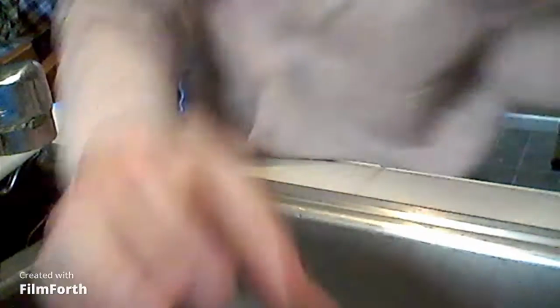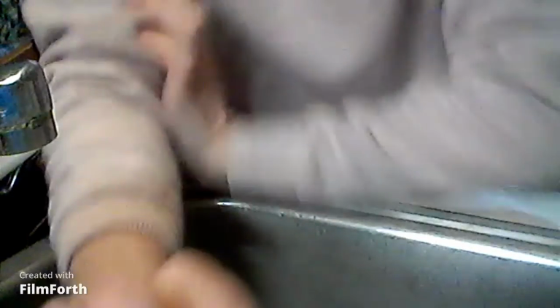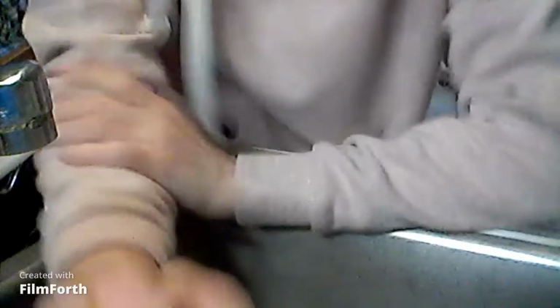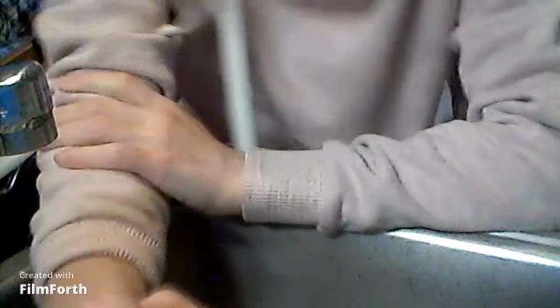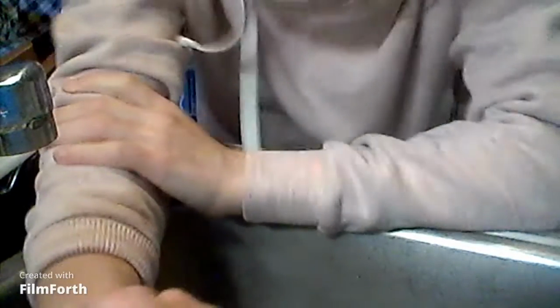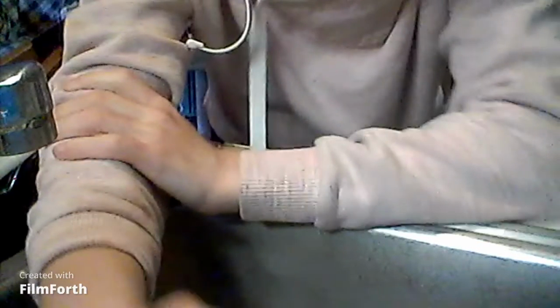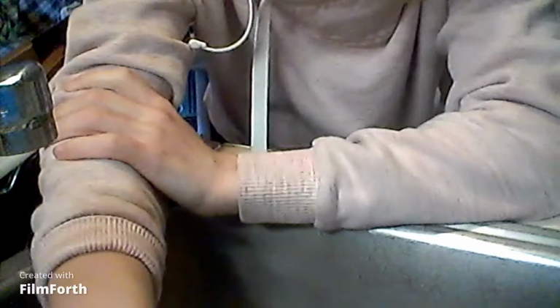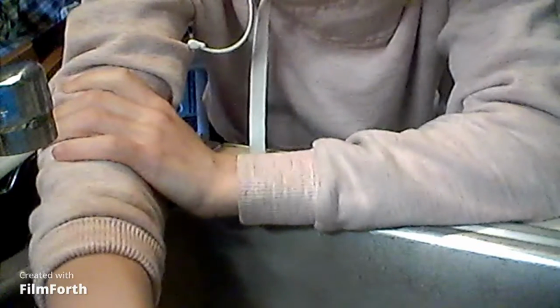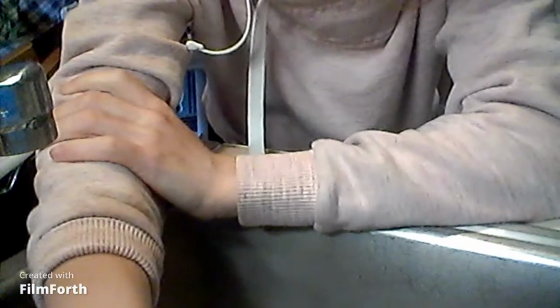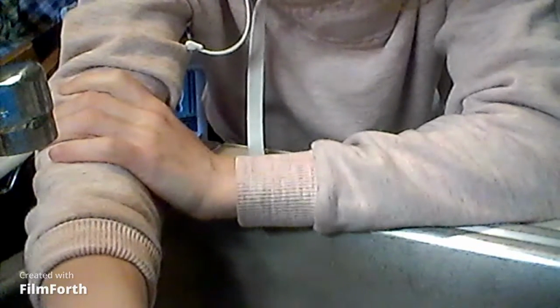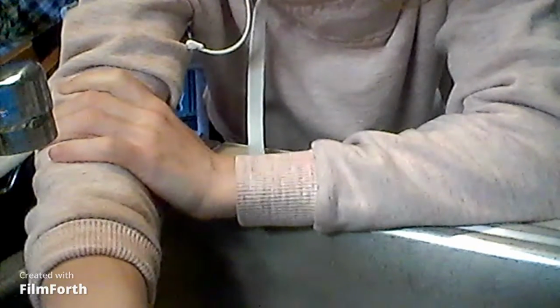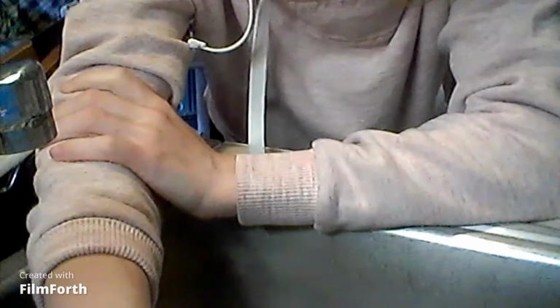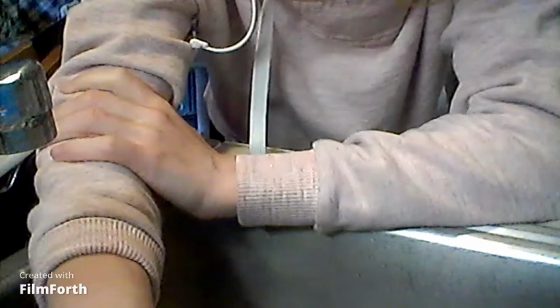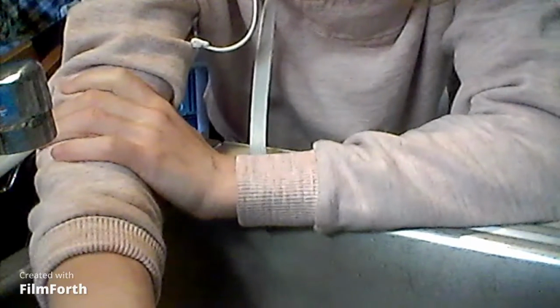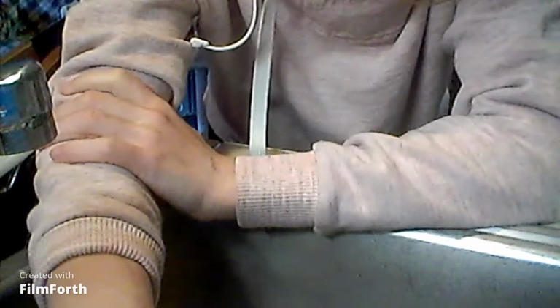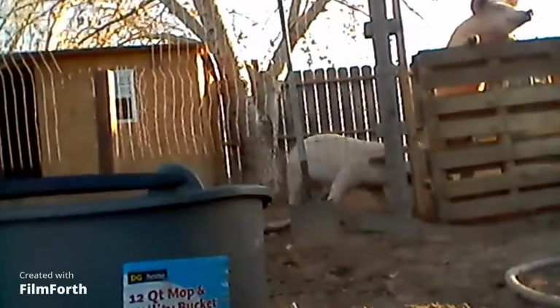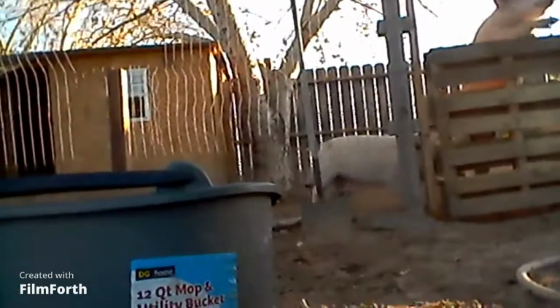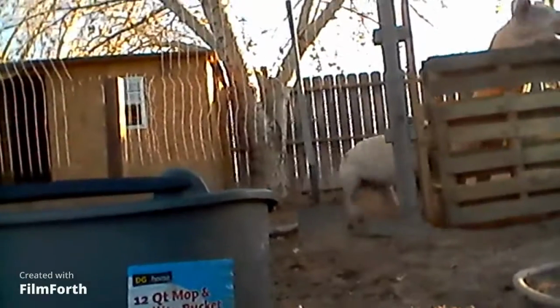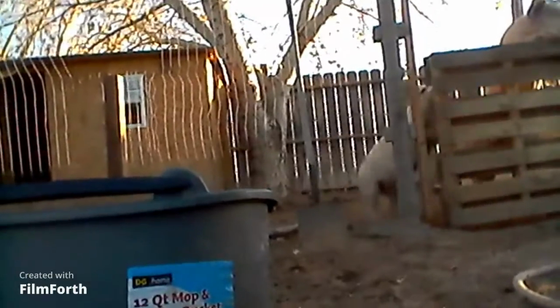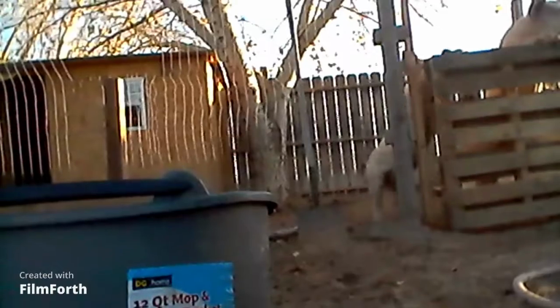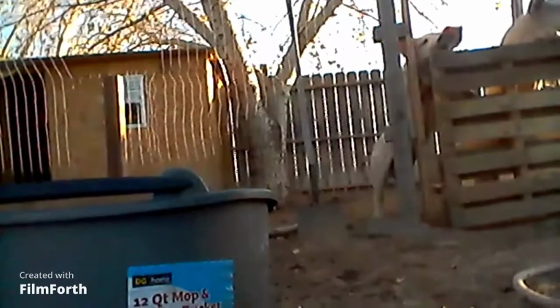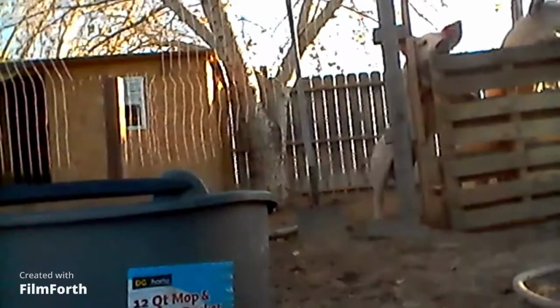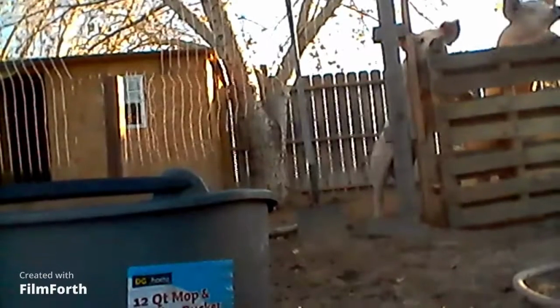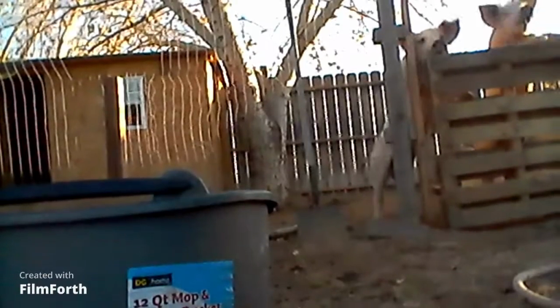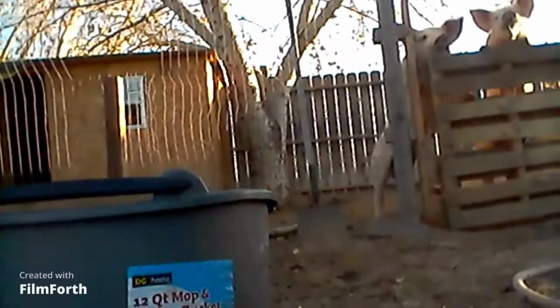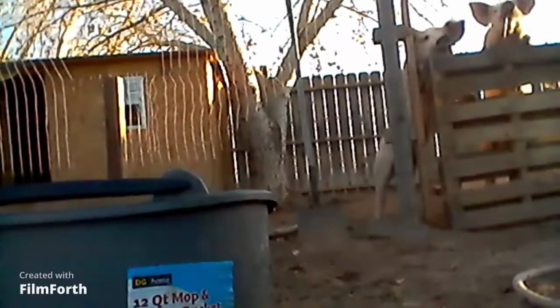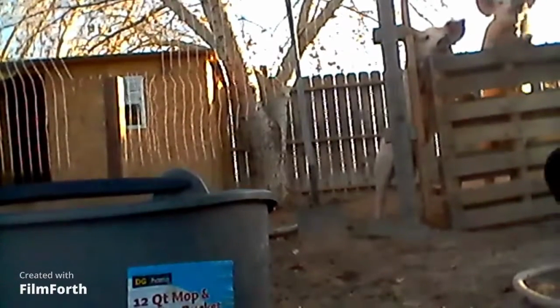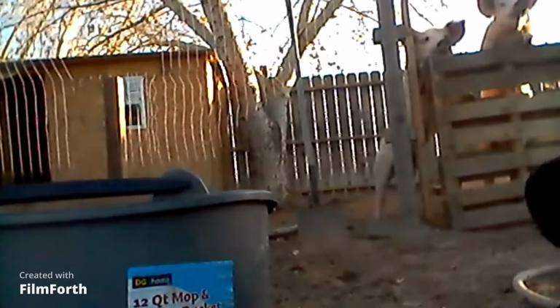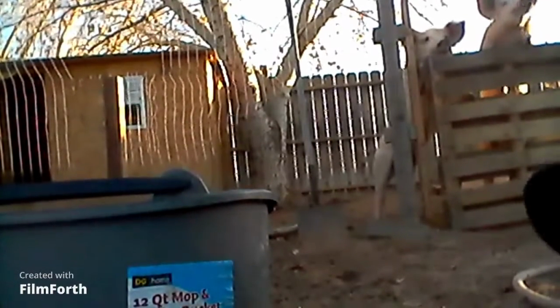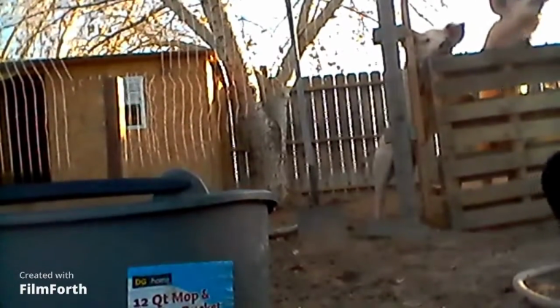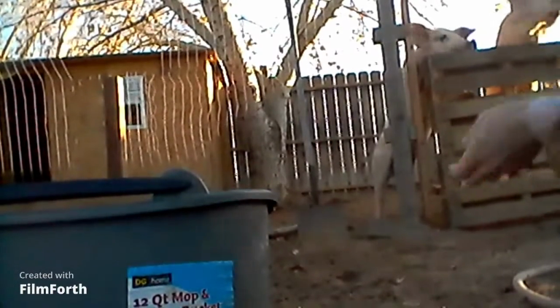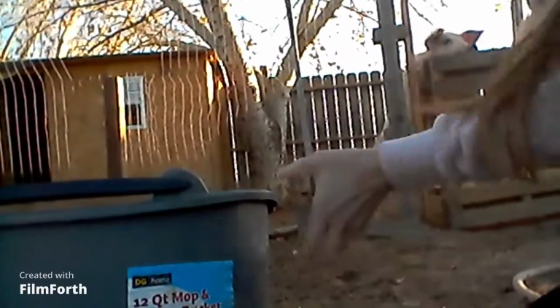I'm going to go ahead and go feed the pigs now — go ahead and come with me and feed my pigs, you guys.